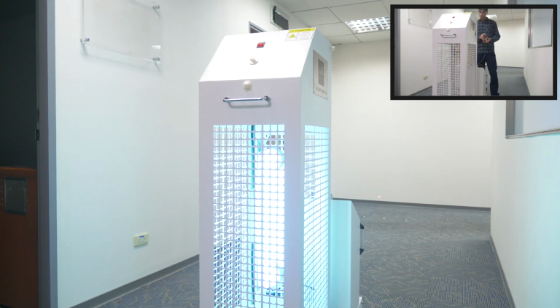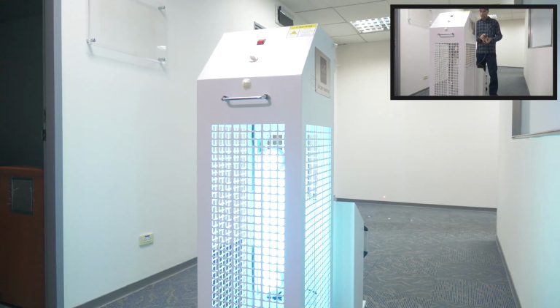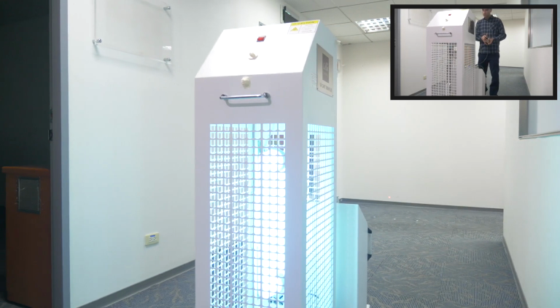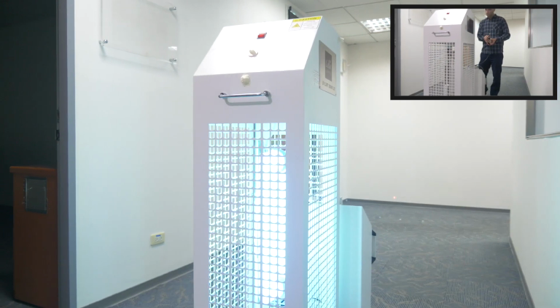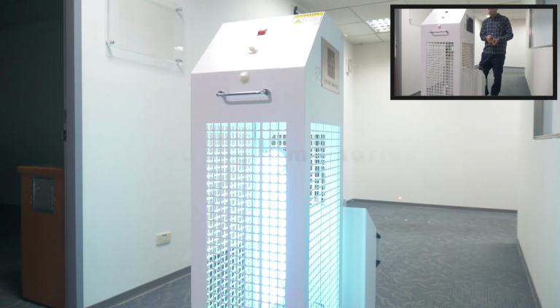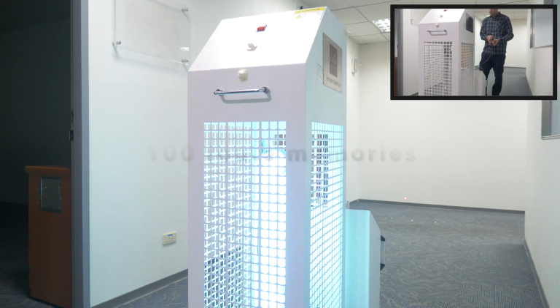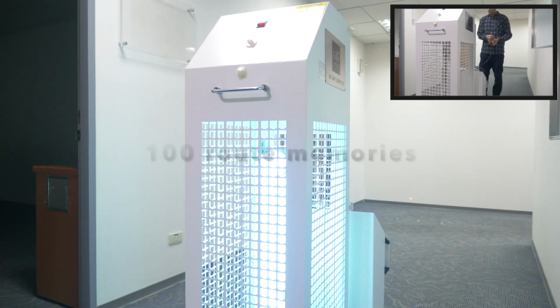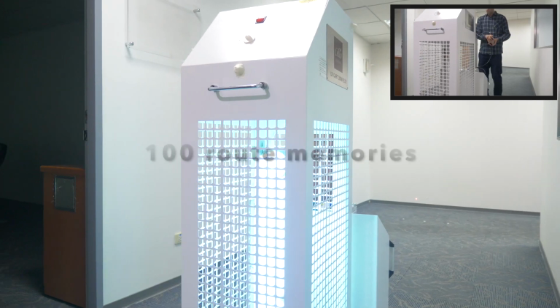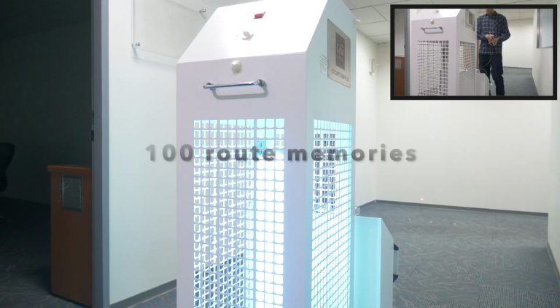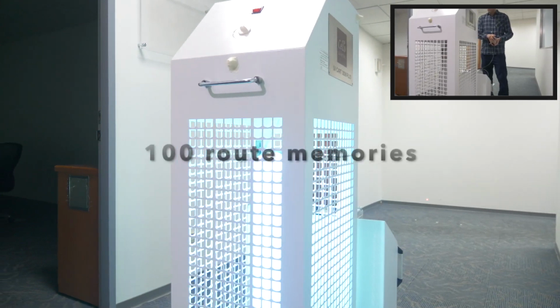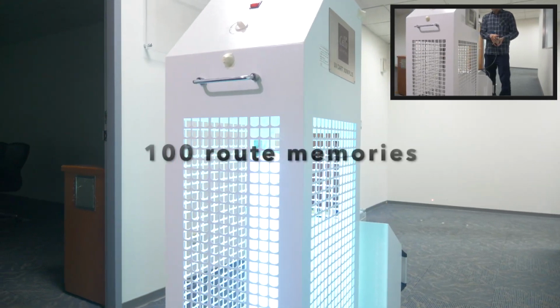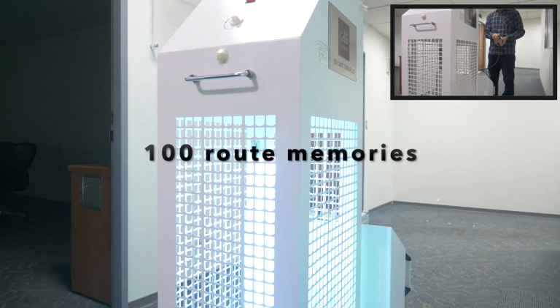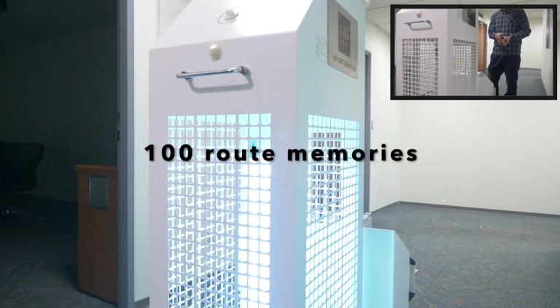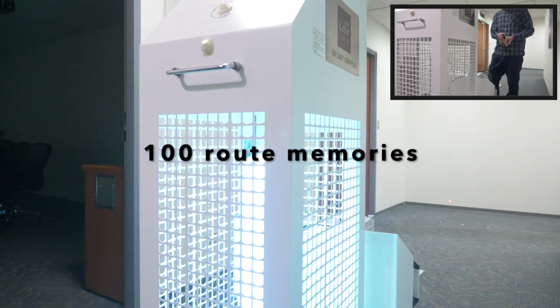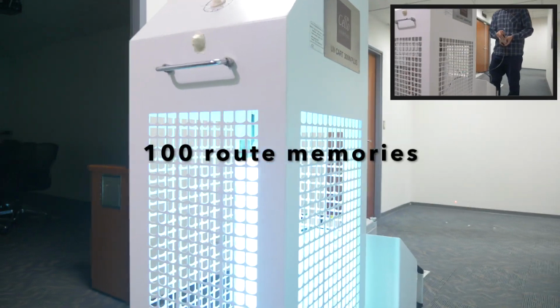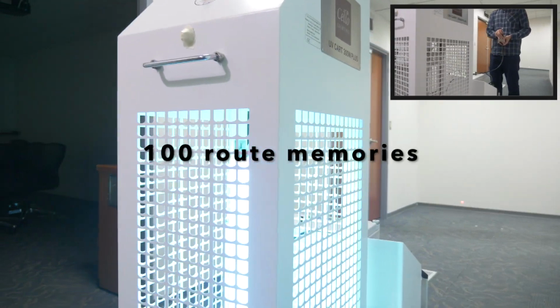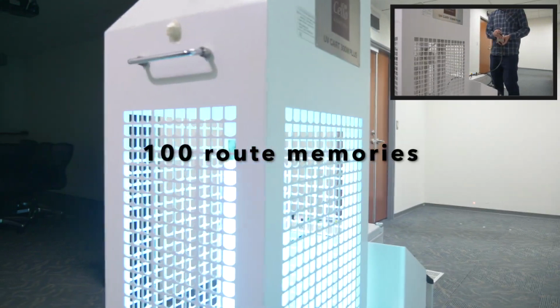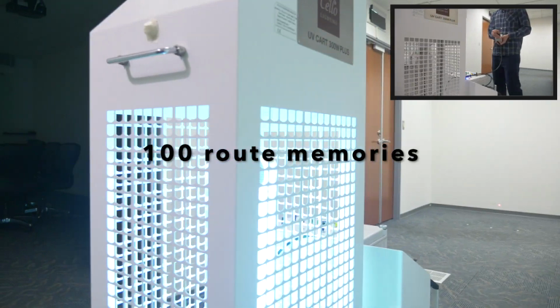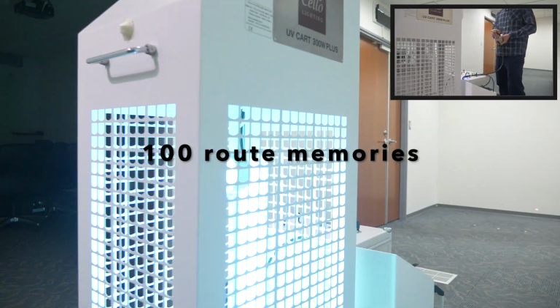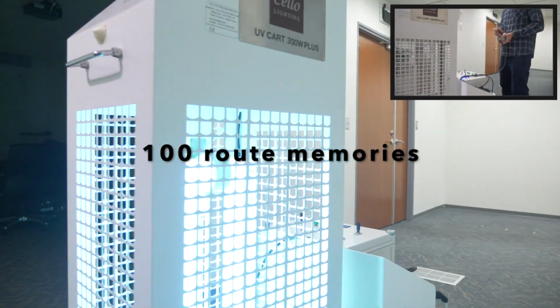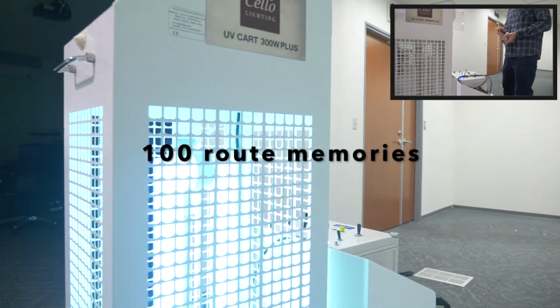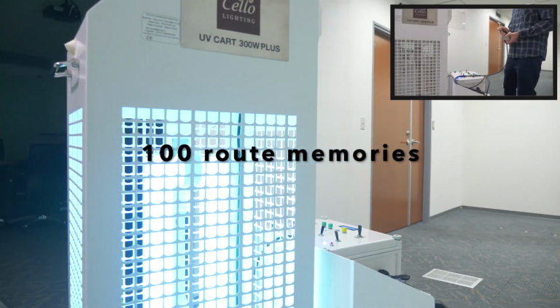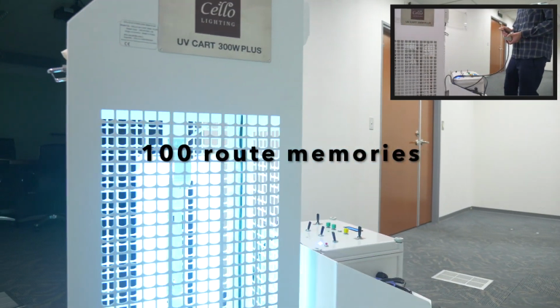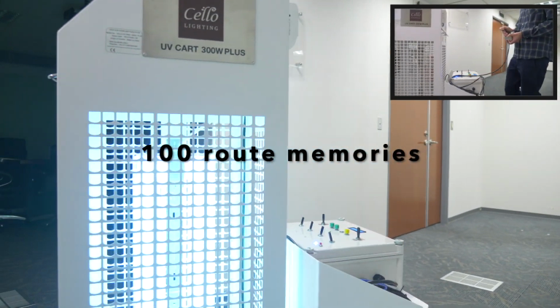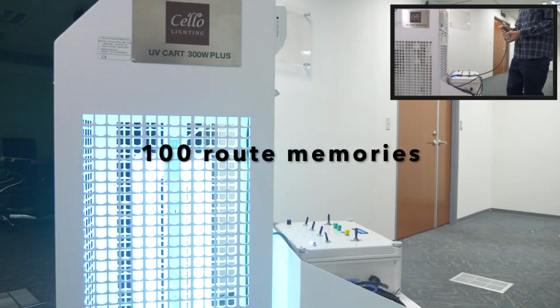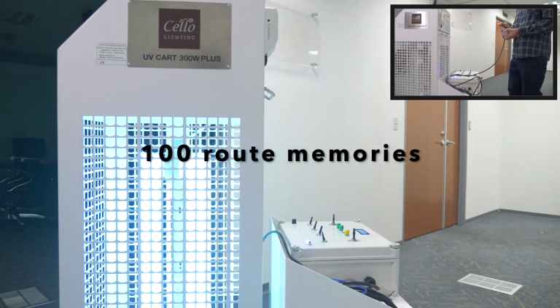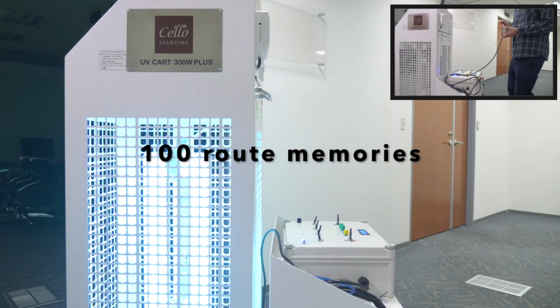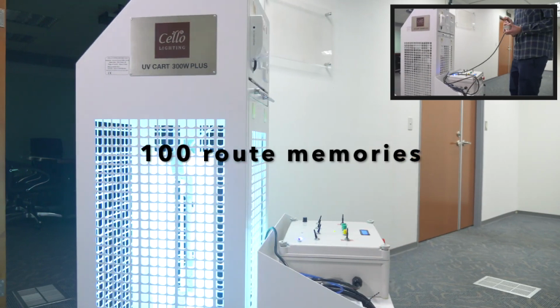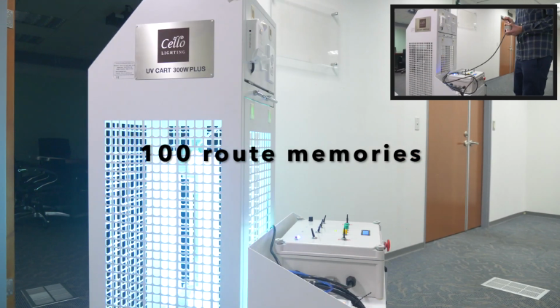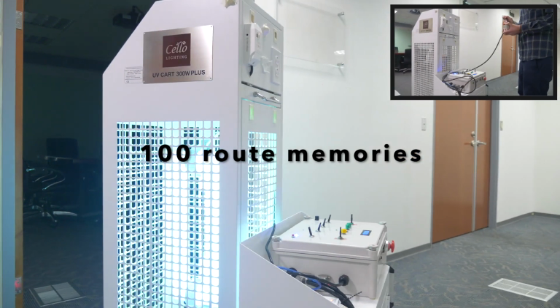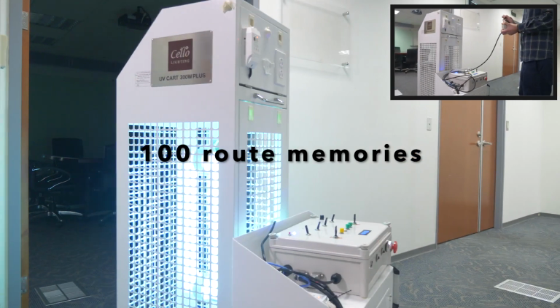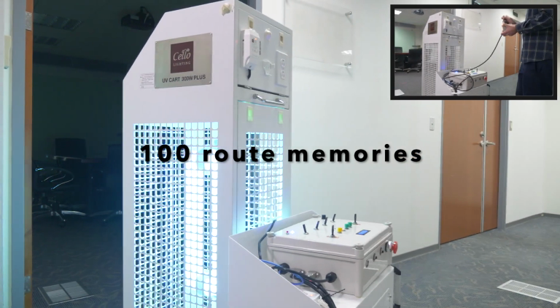In total, the Cello UVC robot can memorize up to 100 disinfection routes, with no limit on the length of each route.